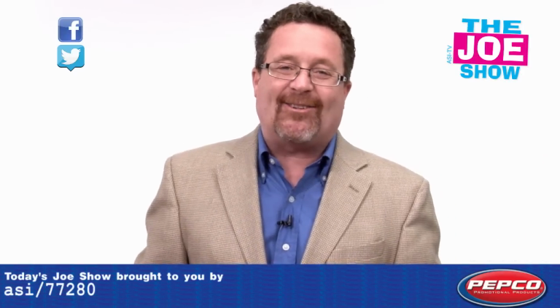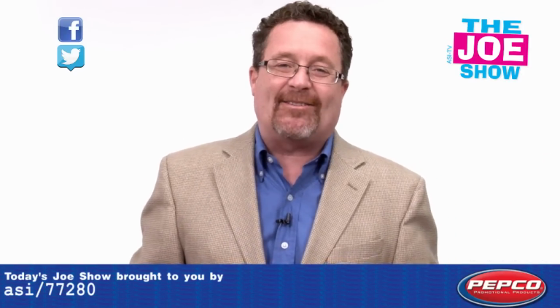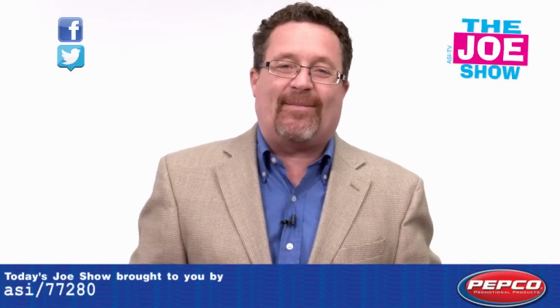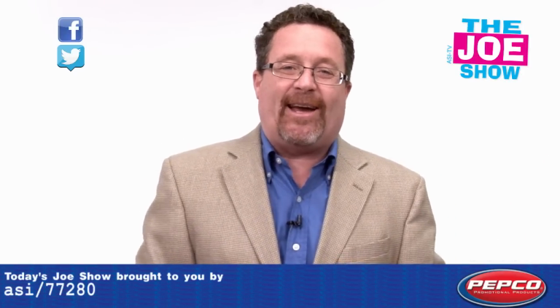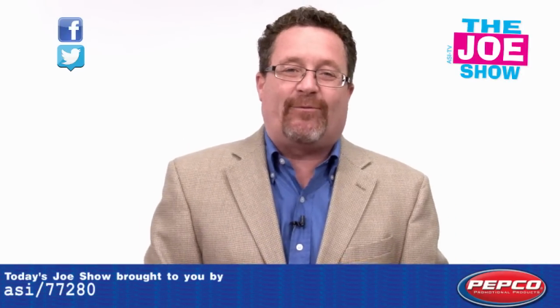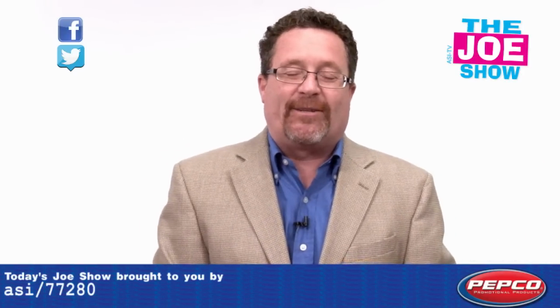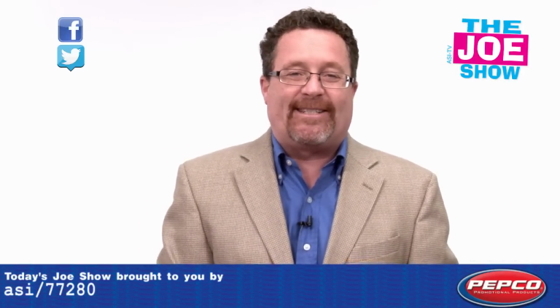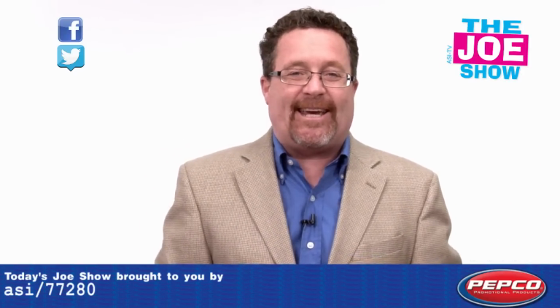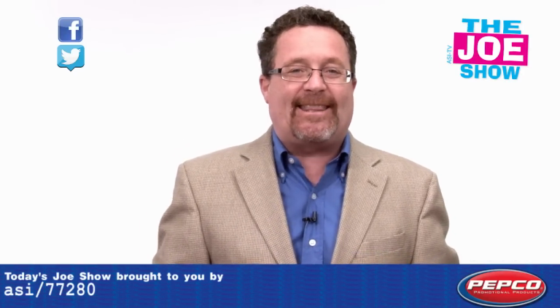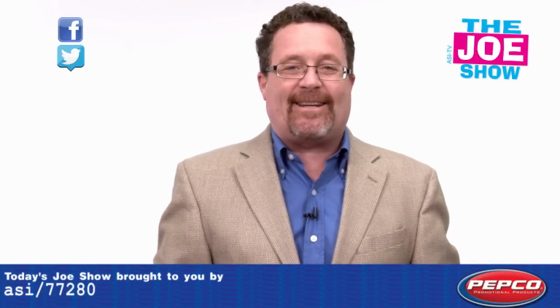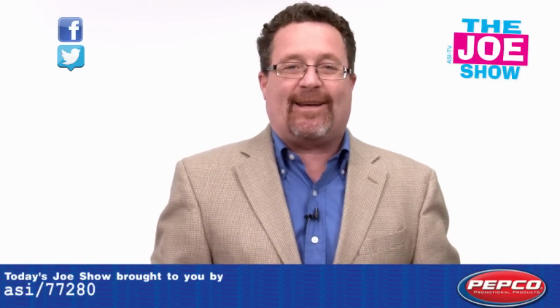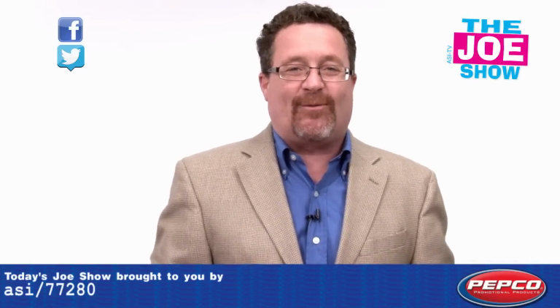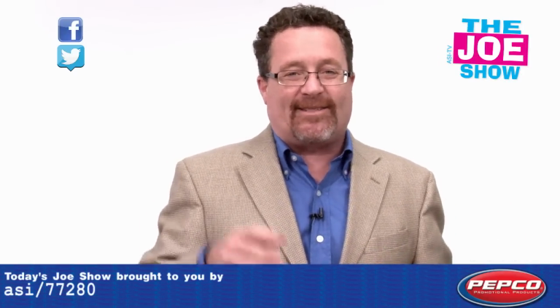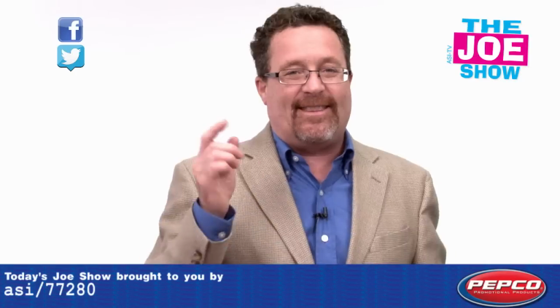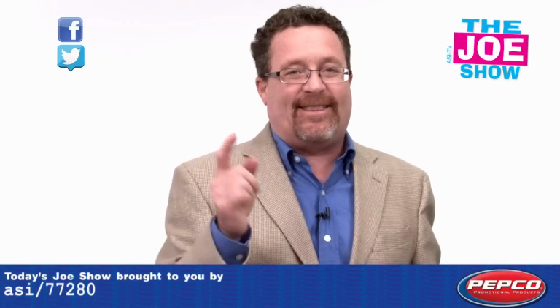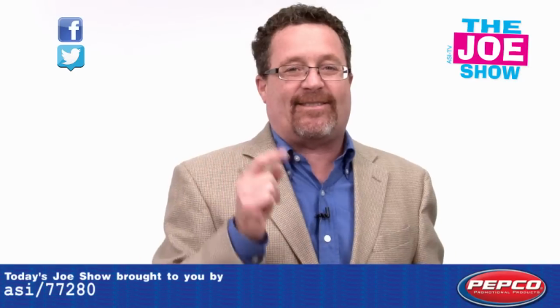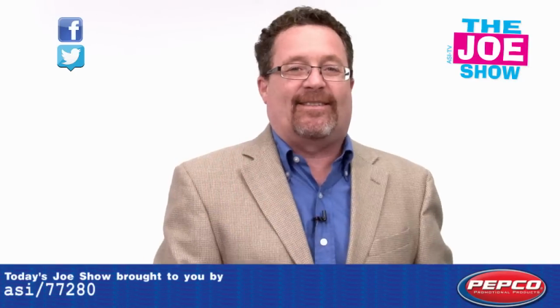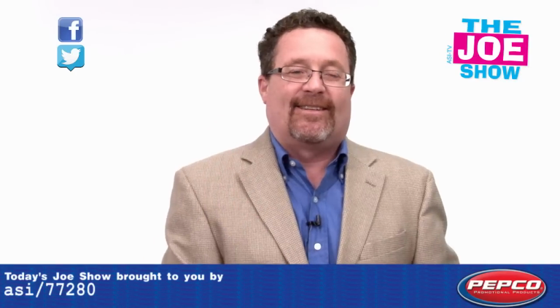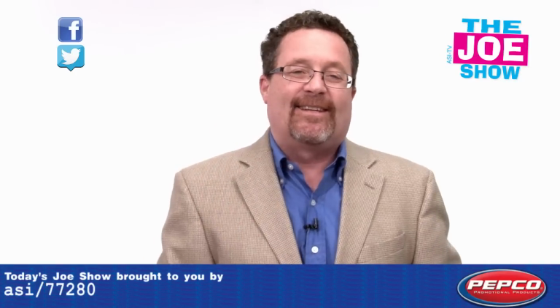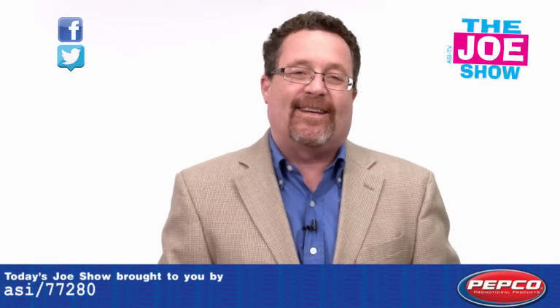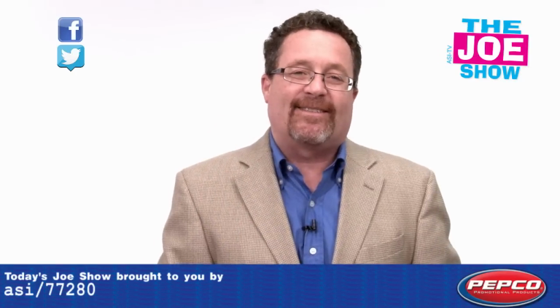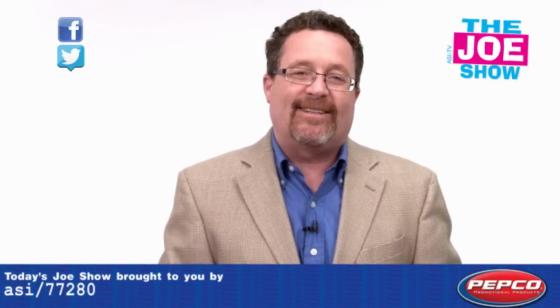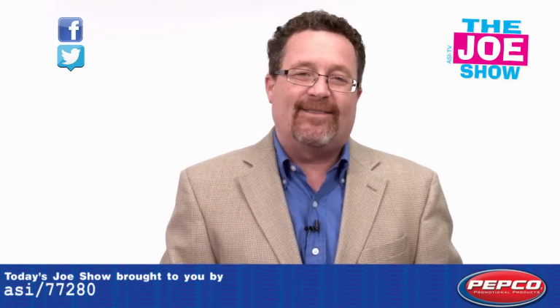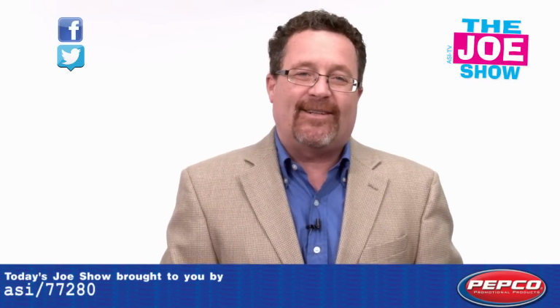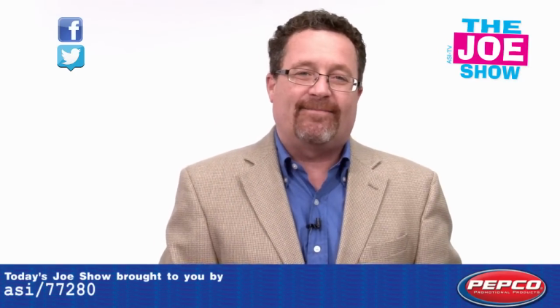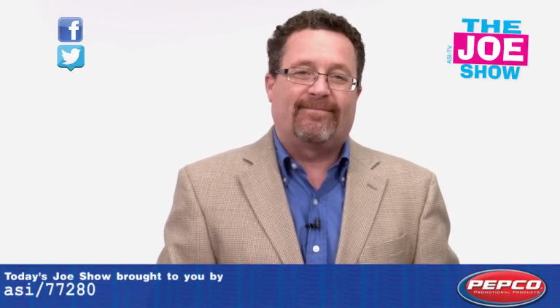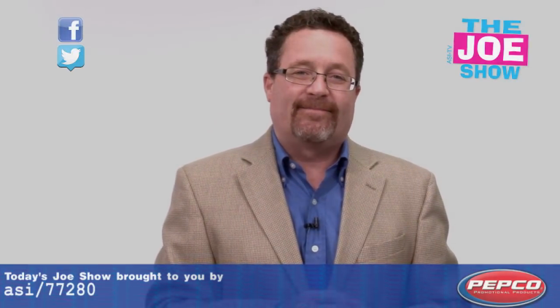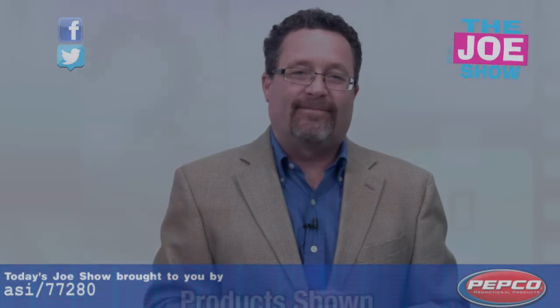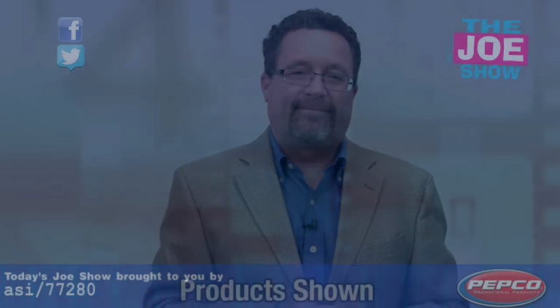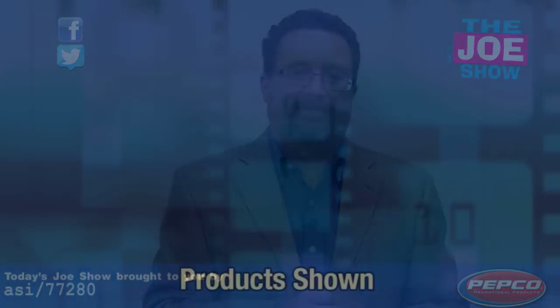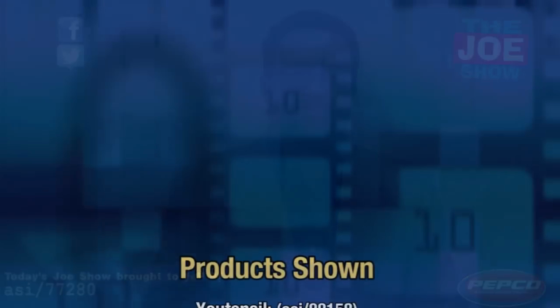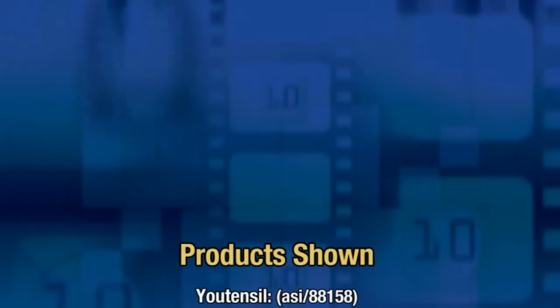That's all the time we had for today. Thanks a lot for watching. This is ASITV. Bye.